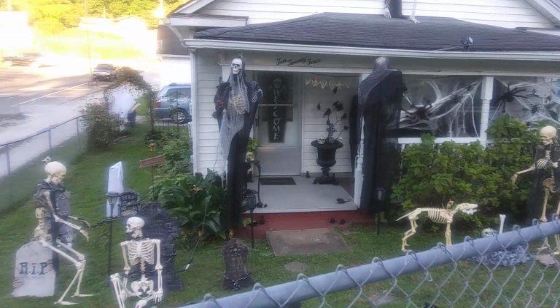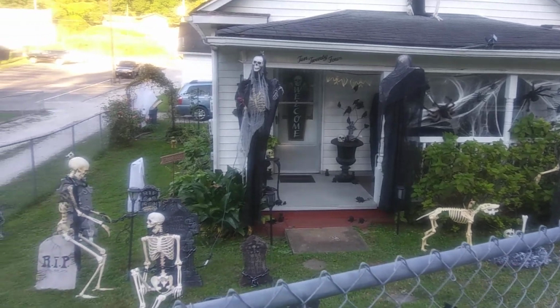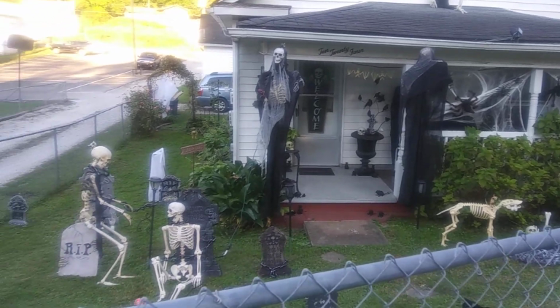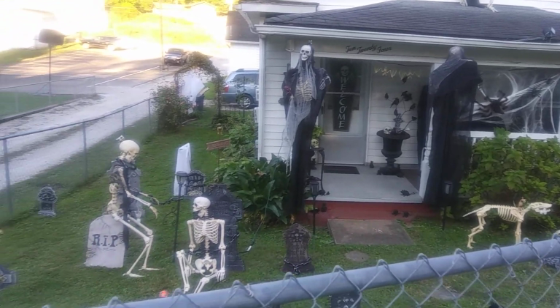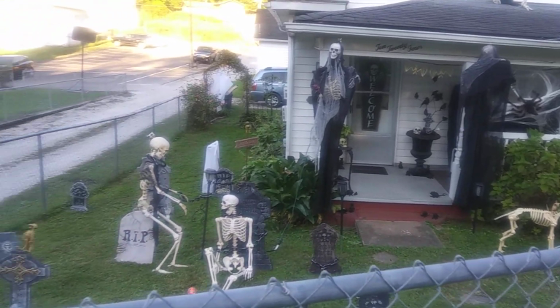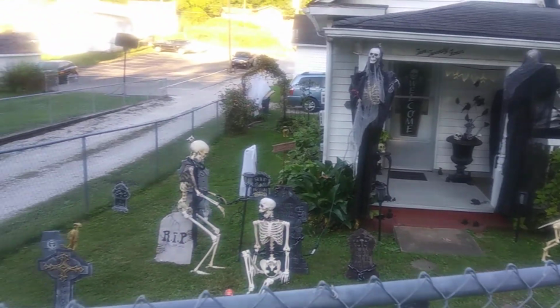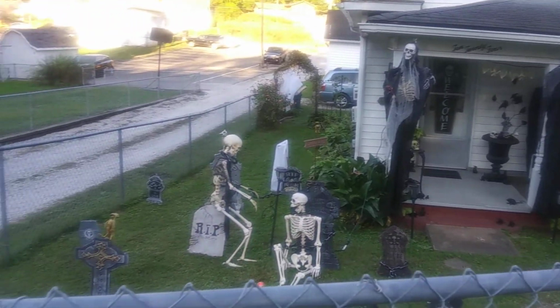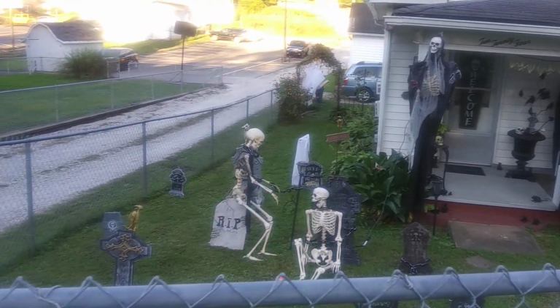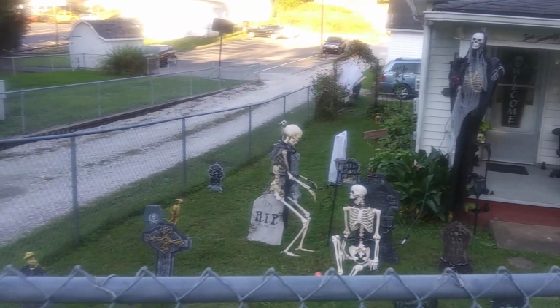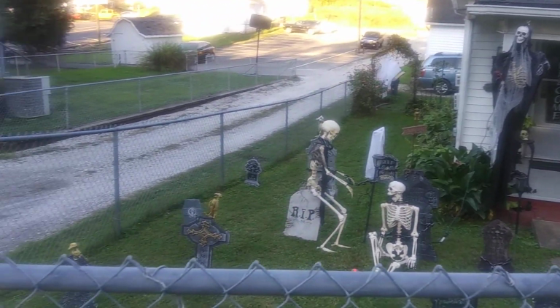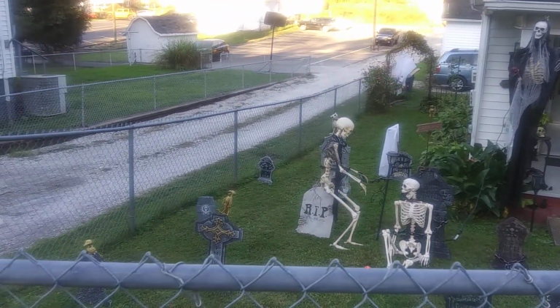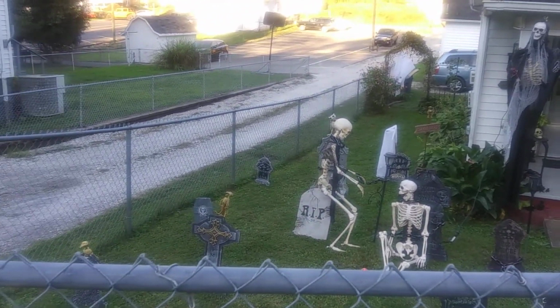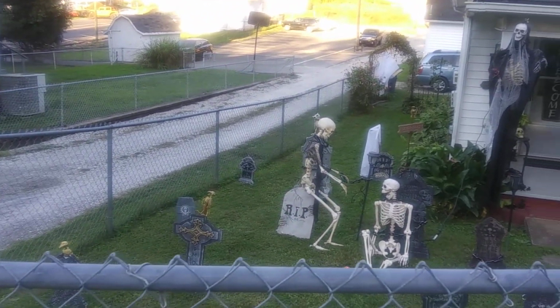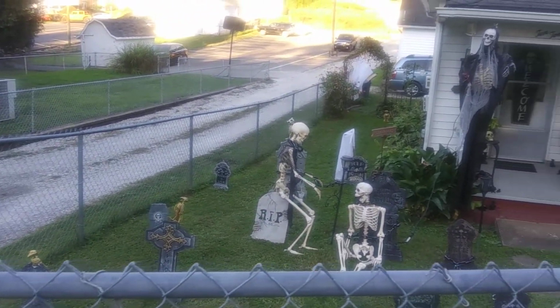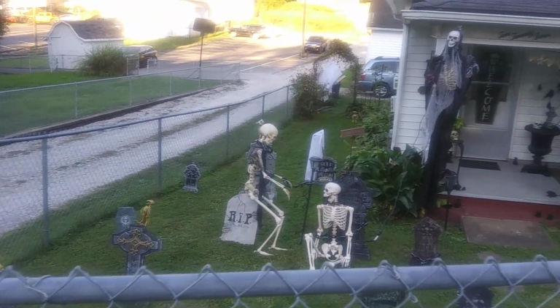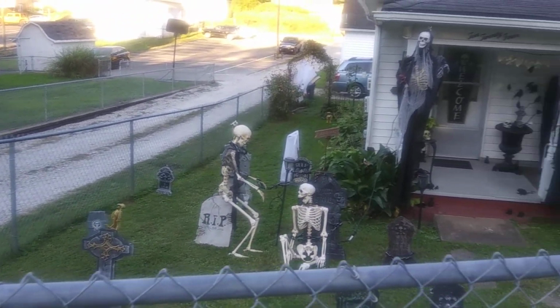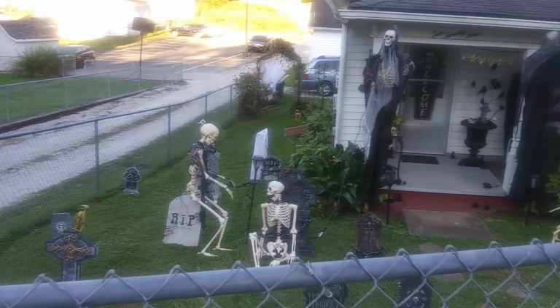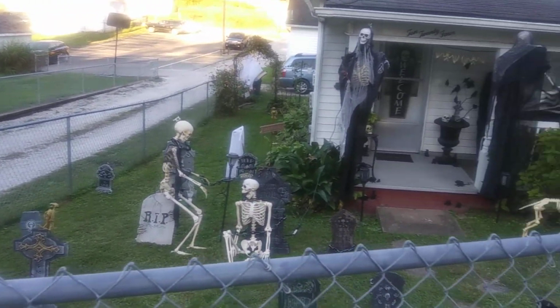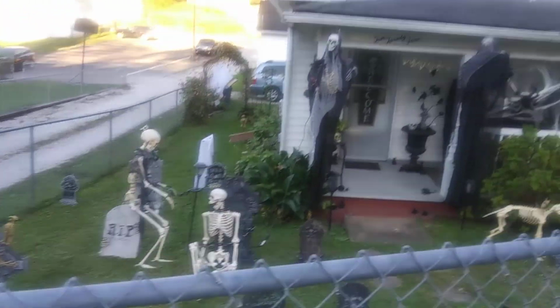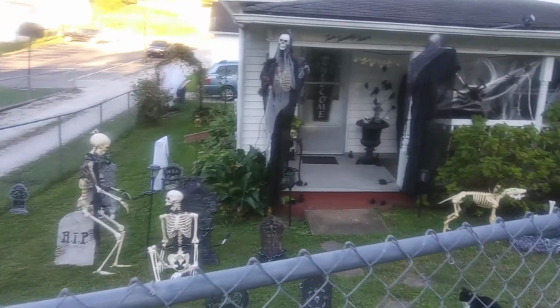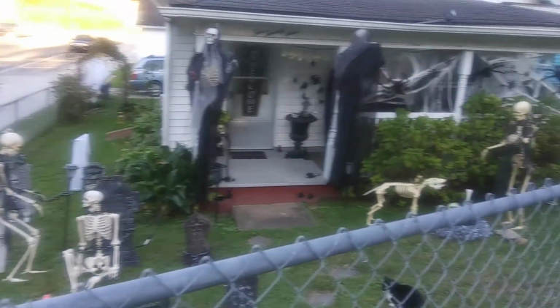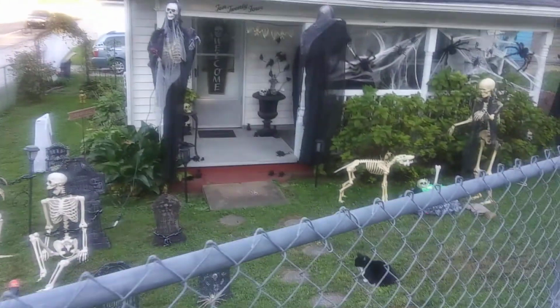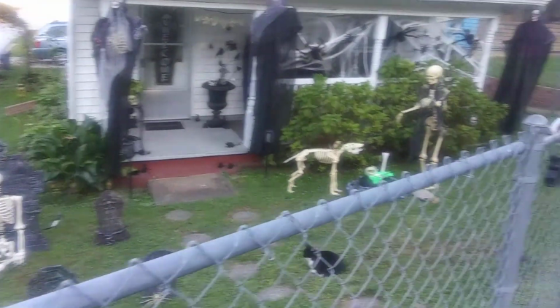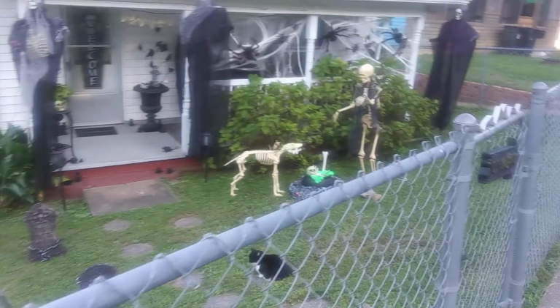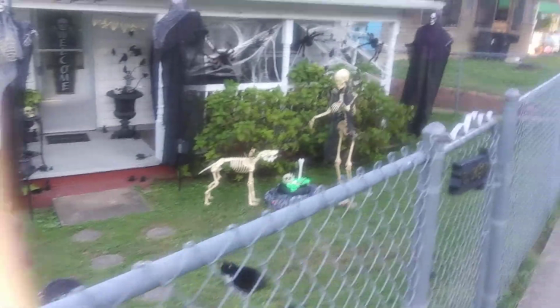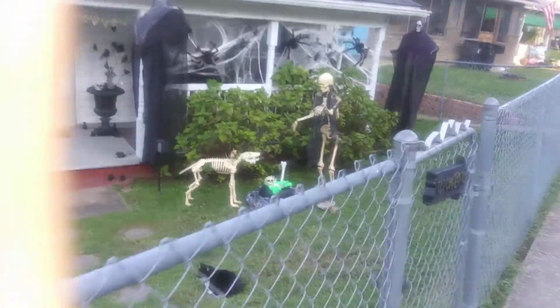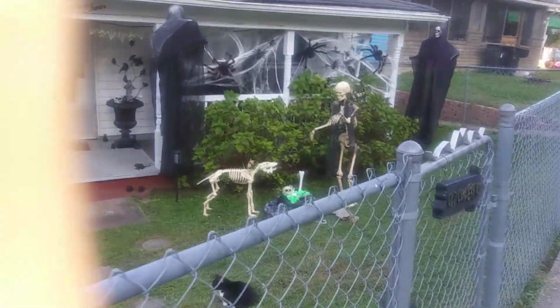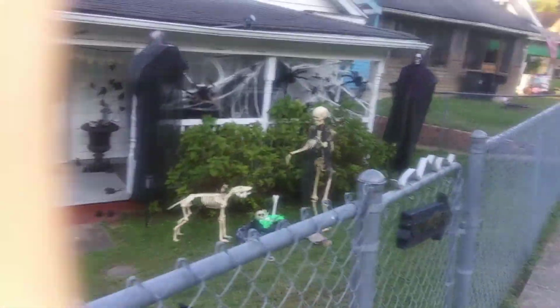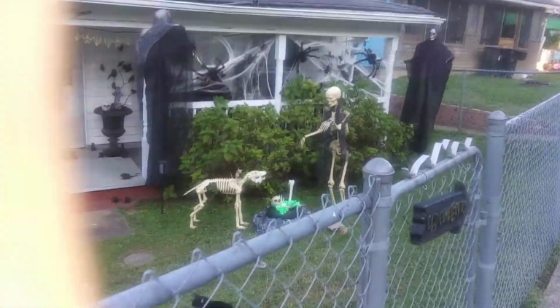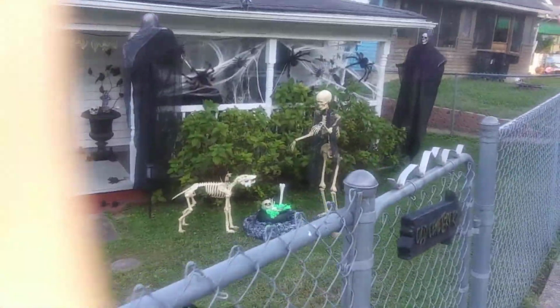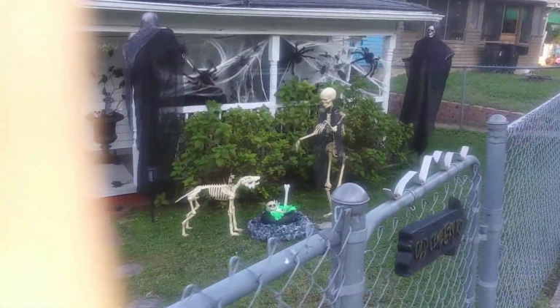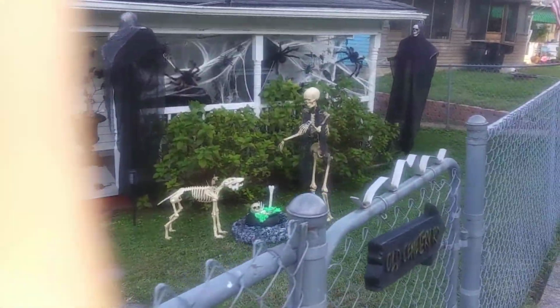I'm going to take you on a tour of my Halloween decorations.